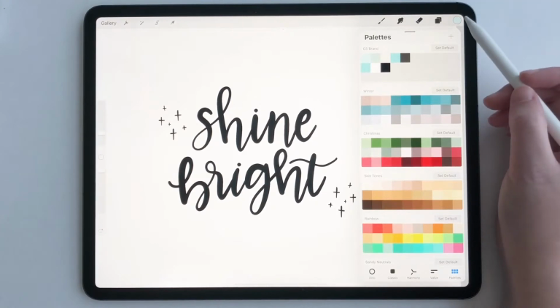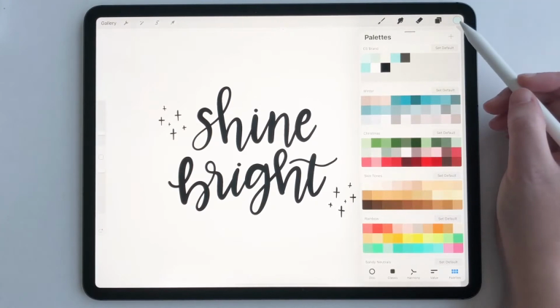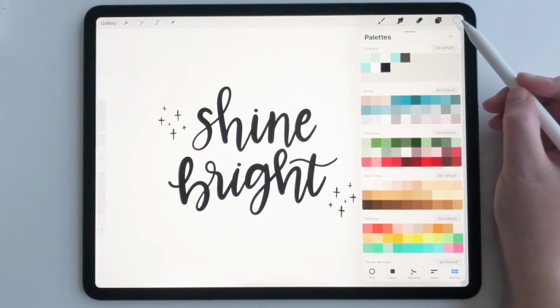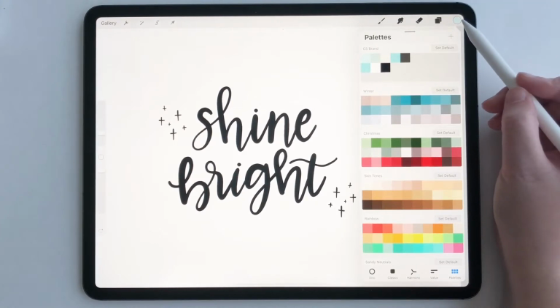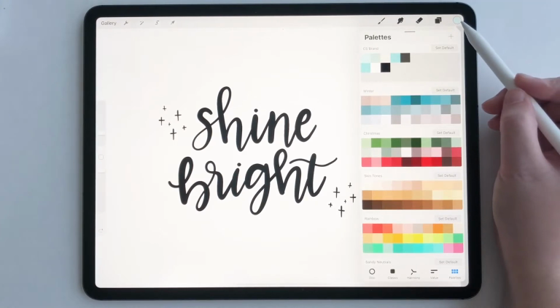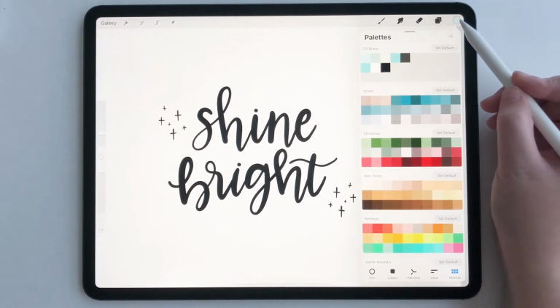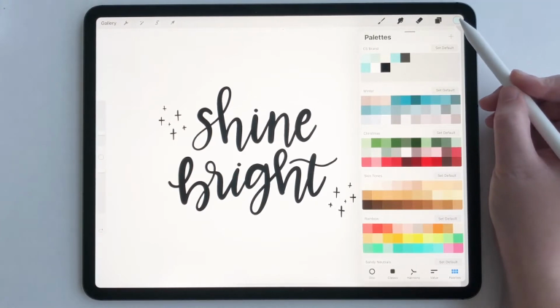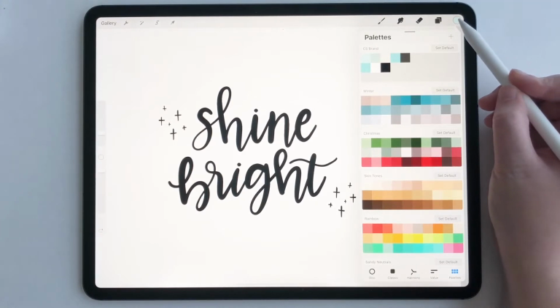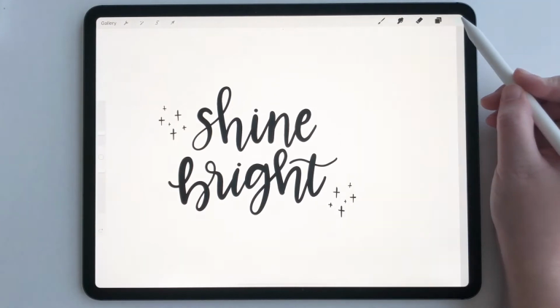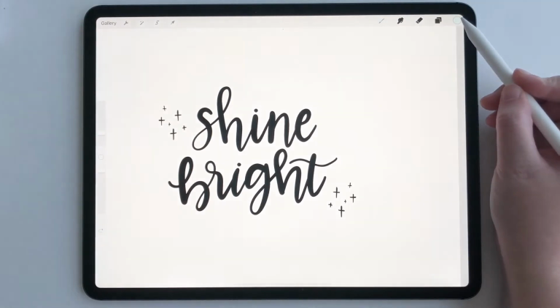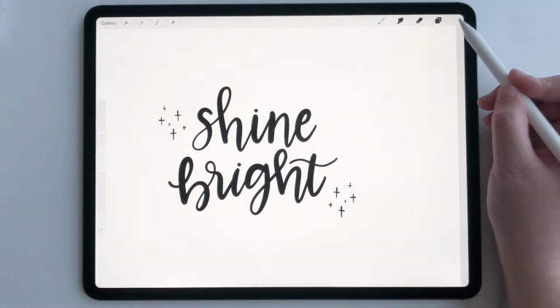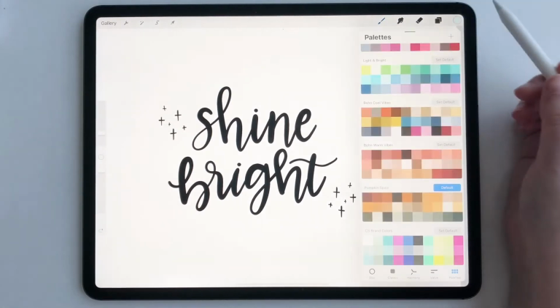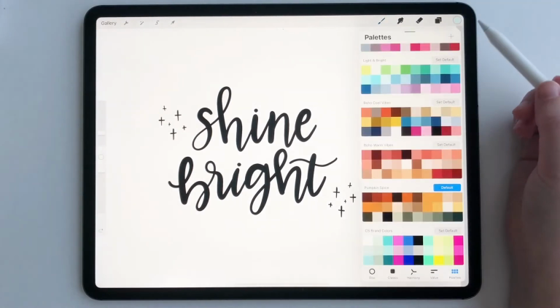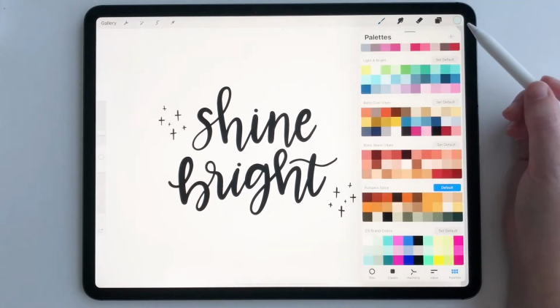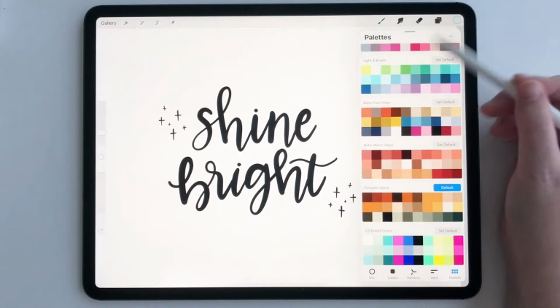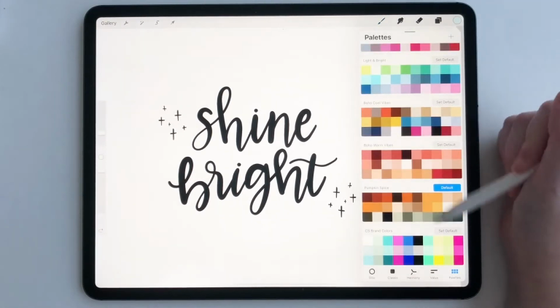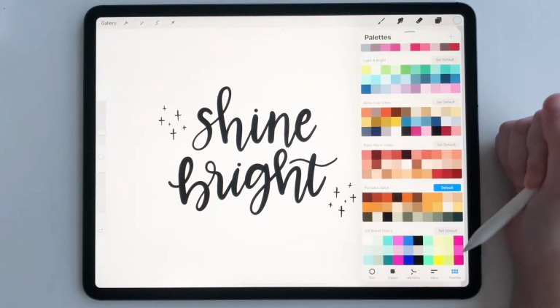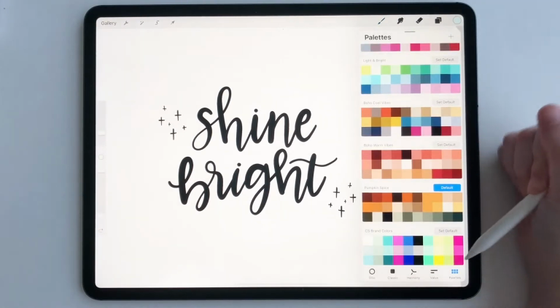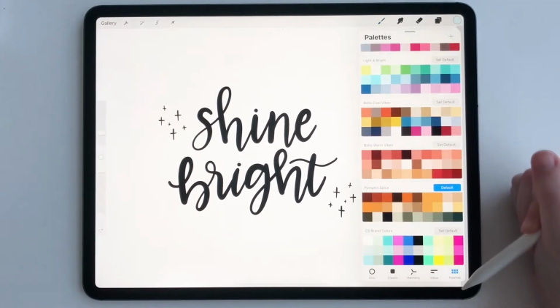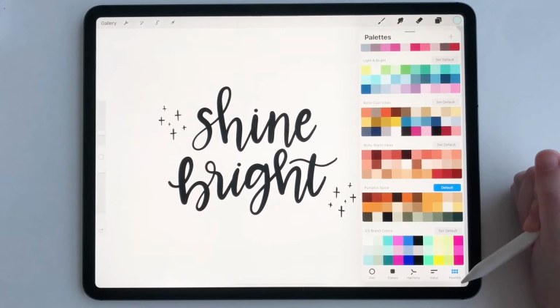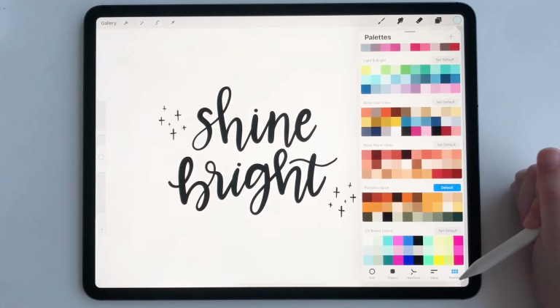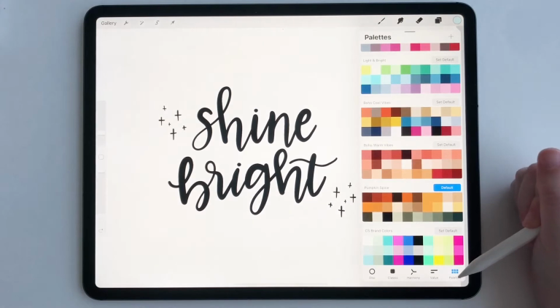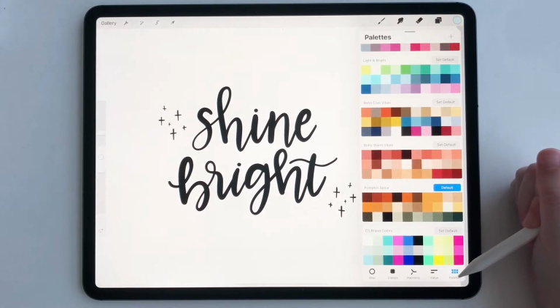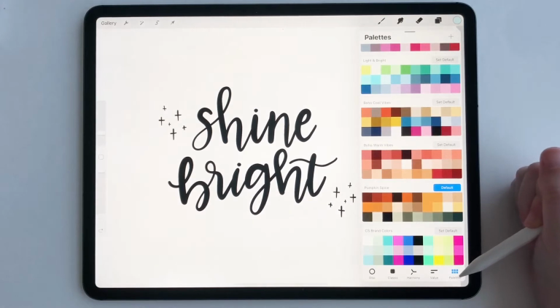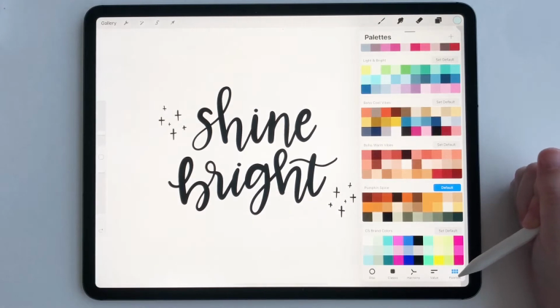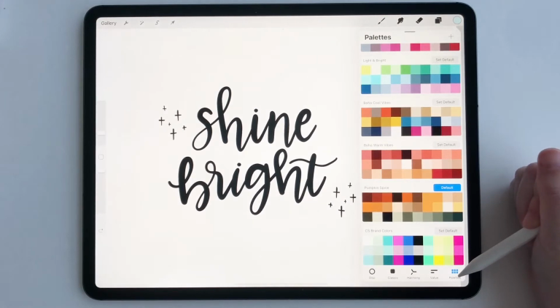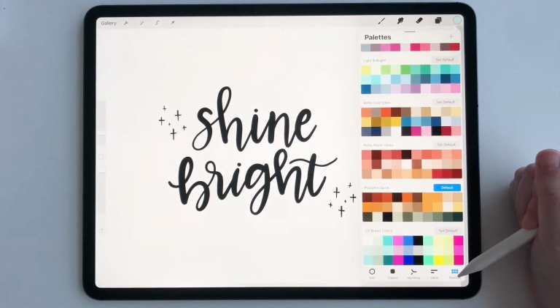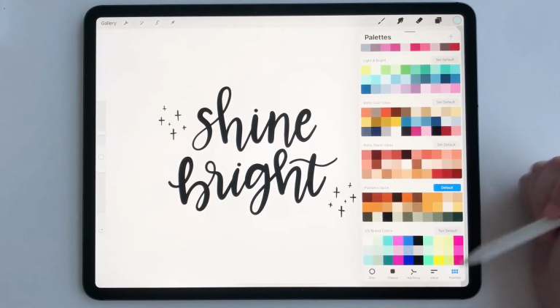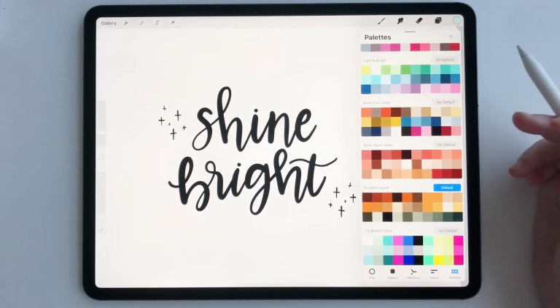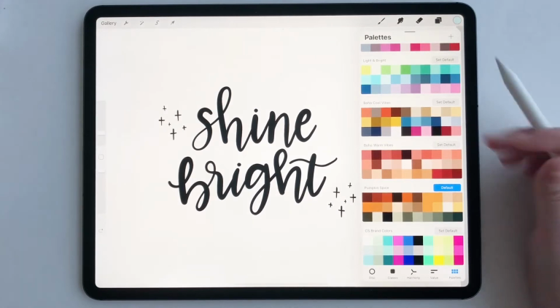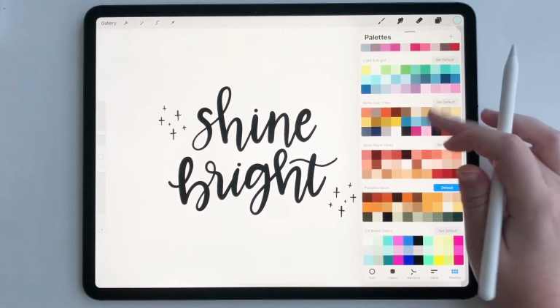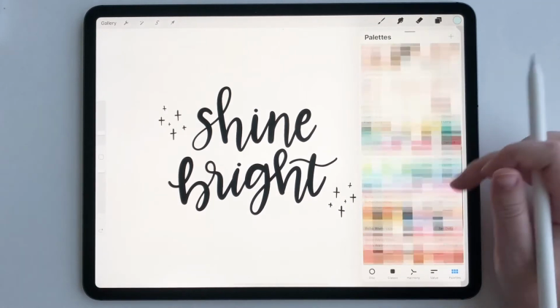So if you haven't already, tap on your color panel, go over to palettes. It's down here on the far right and tap that.